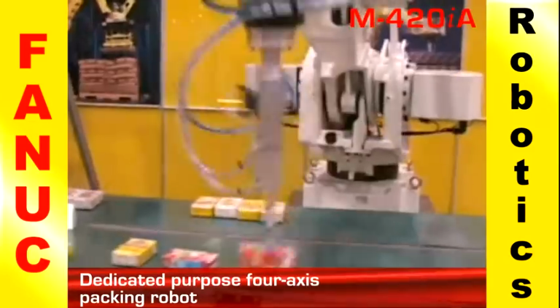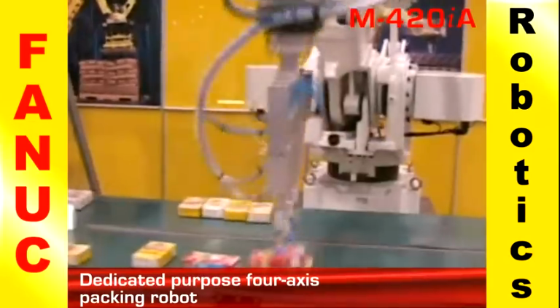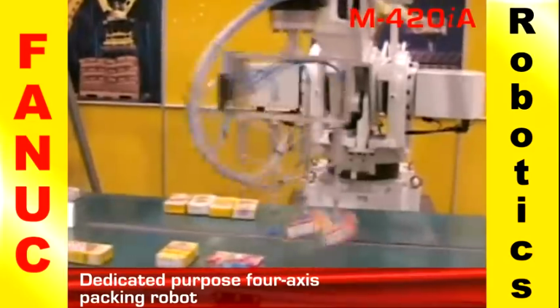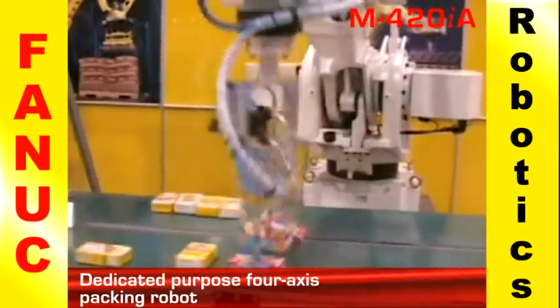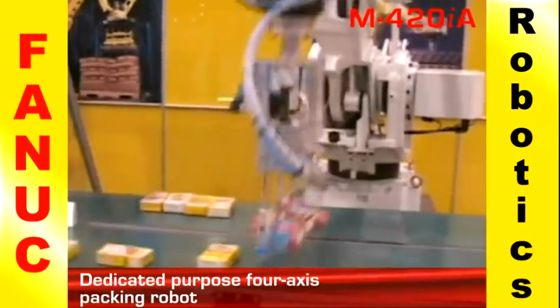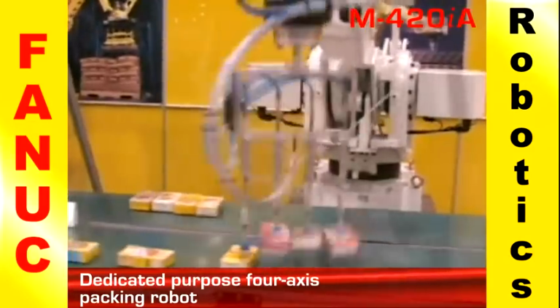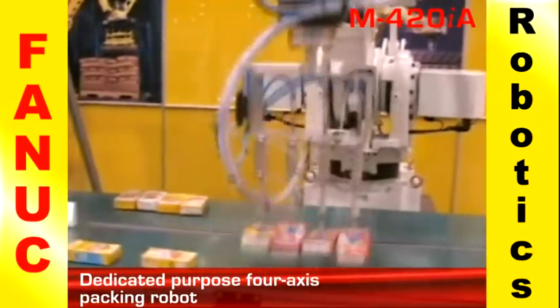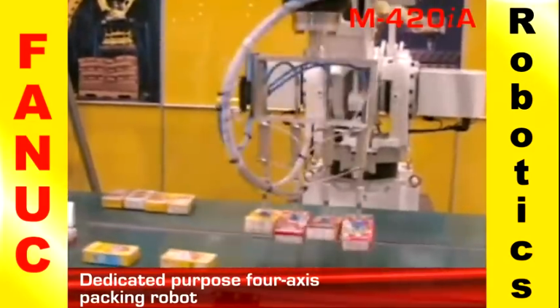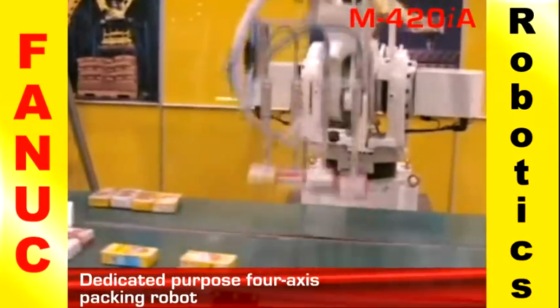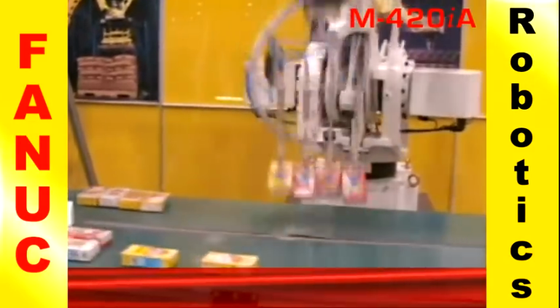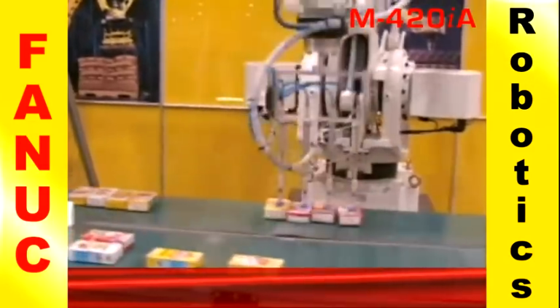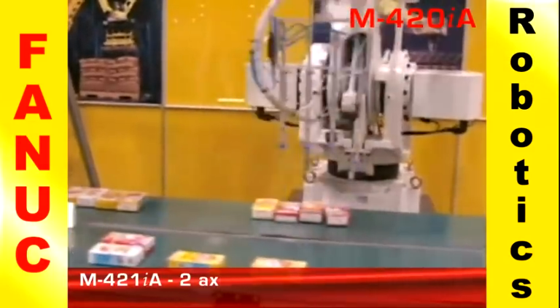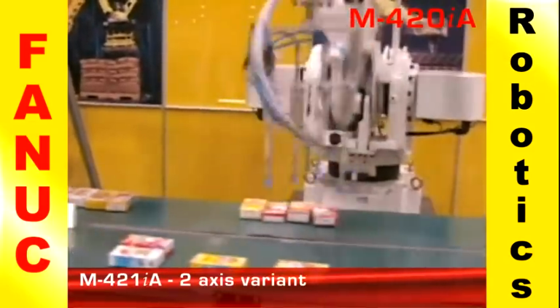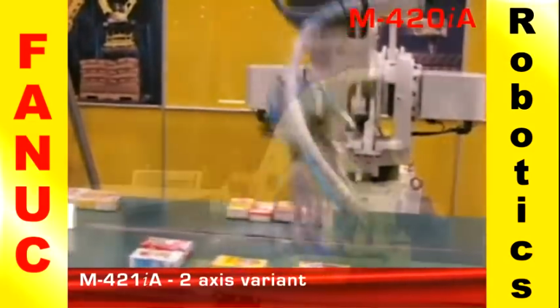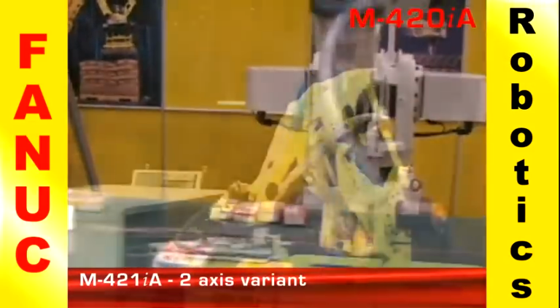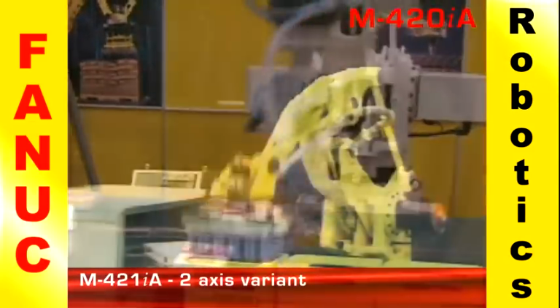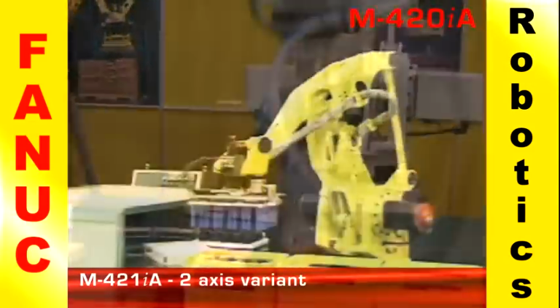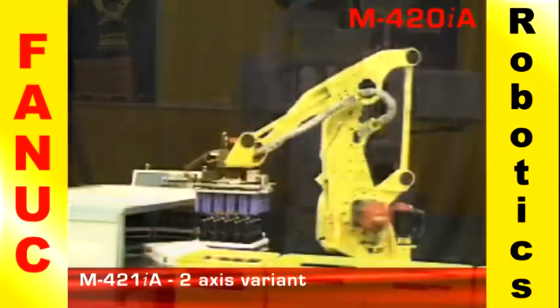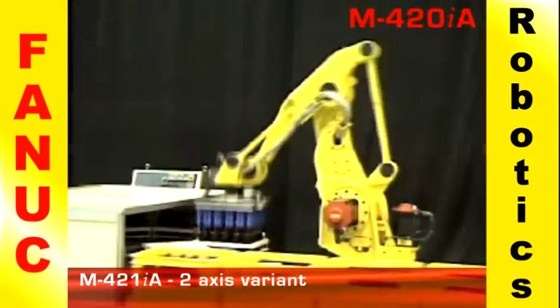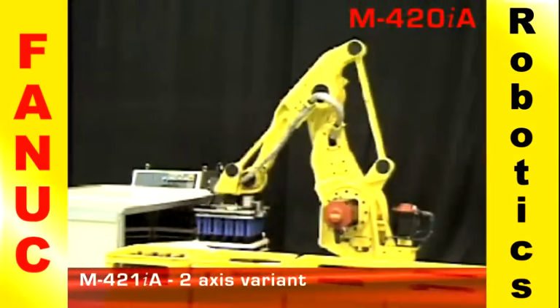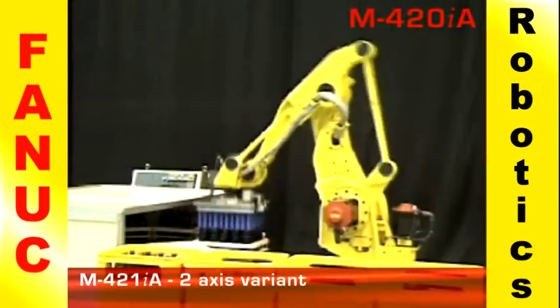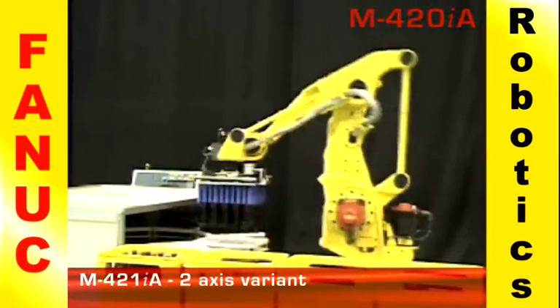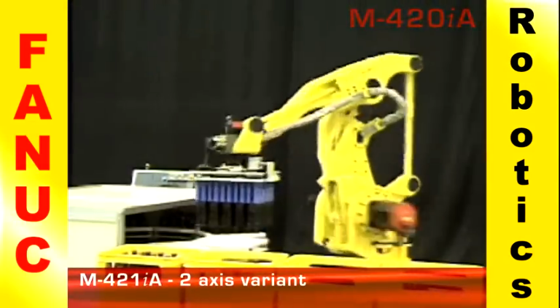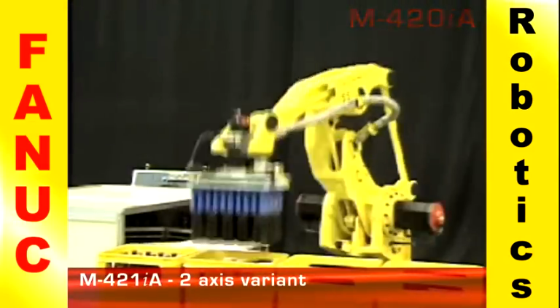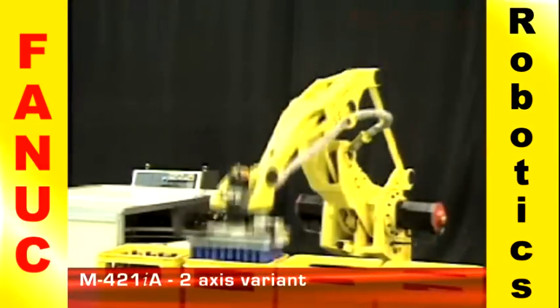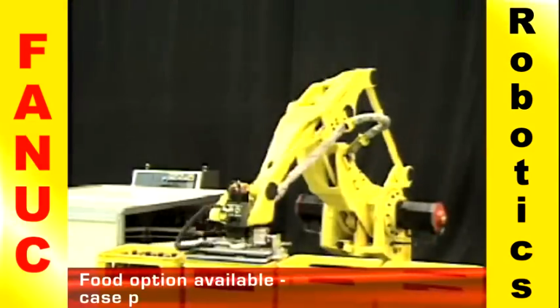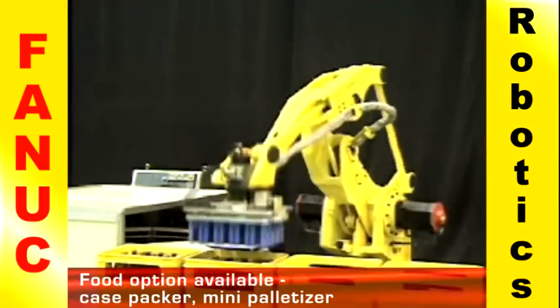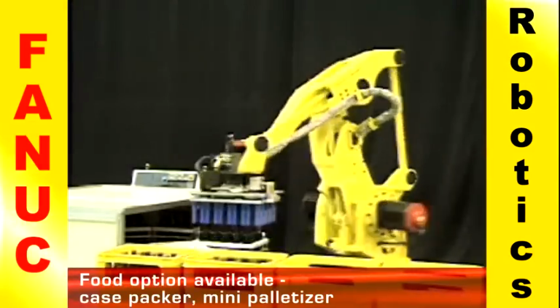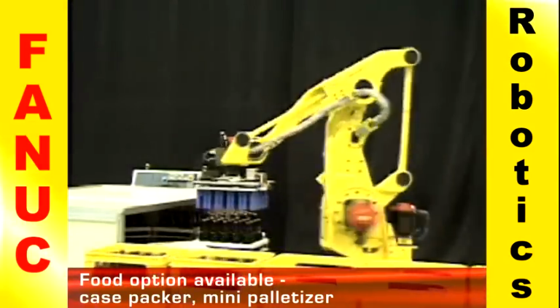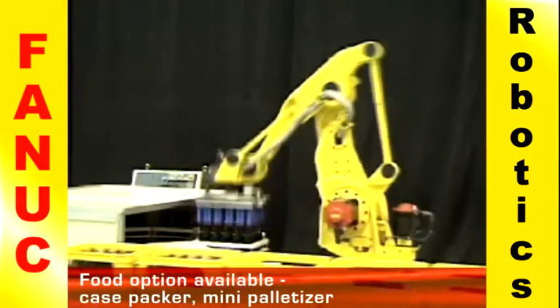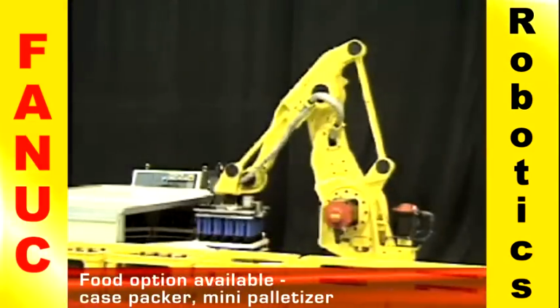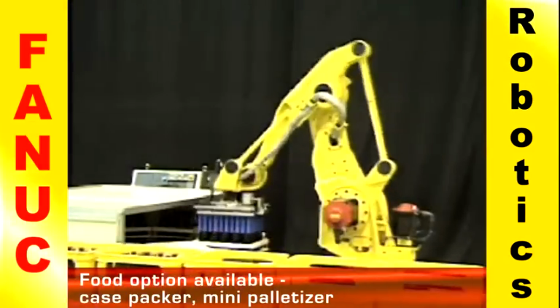This 4-axis robot also has a 2-axis variant with a higher payload, and a food option is also available.